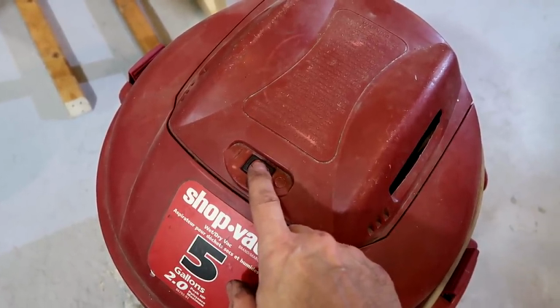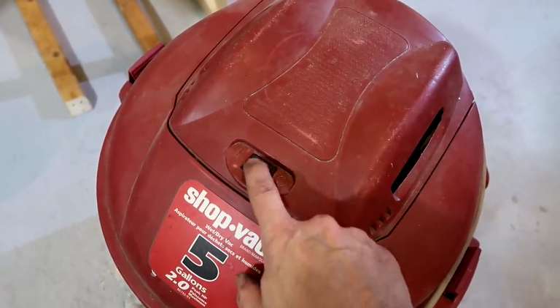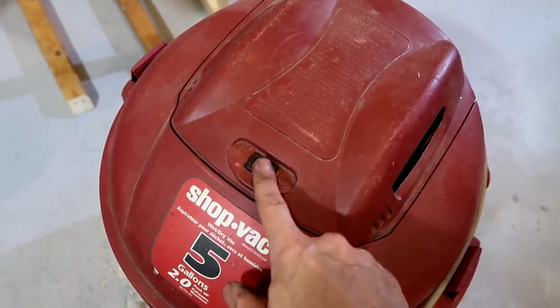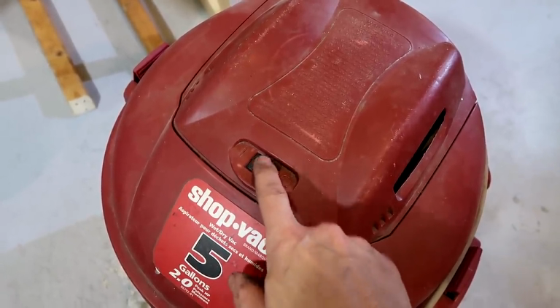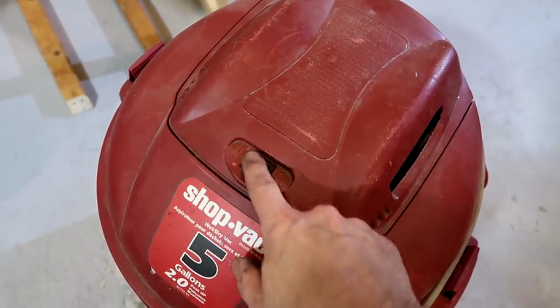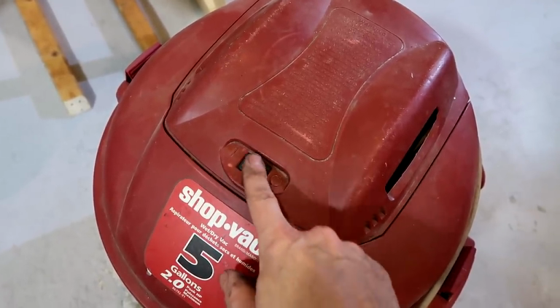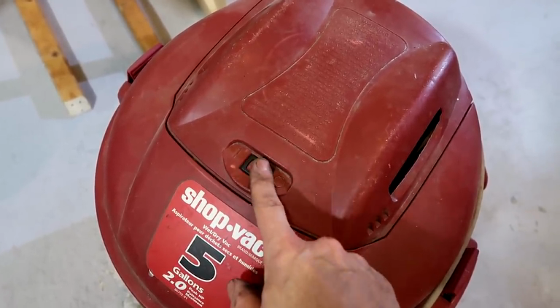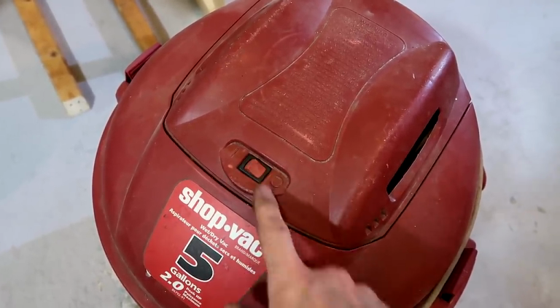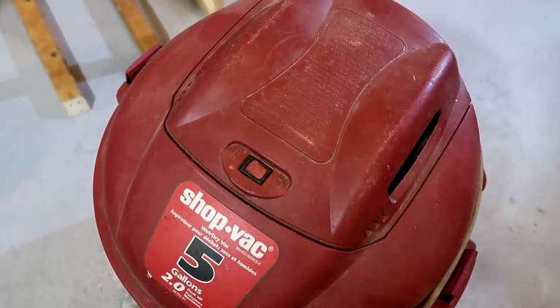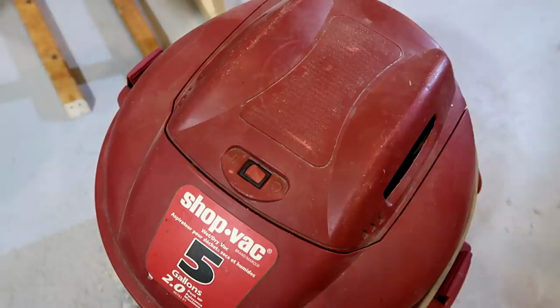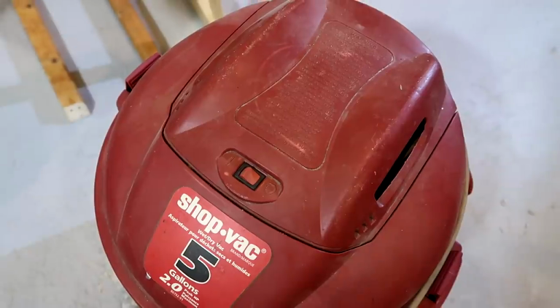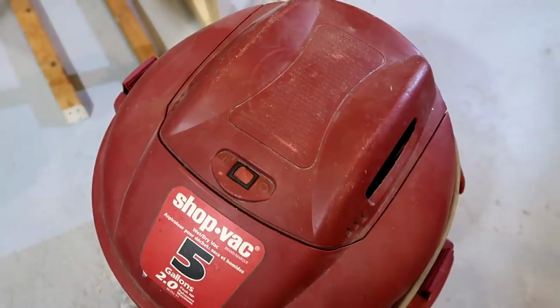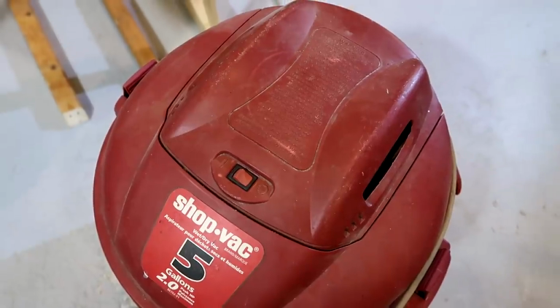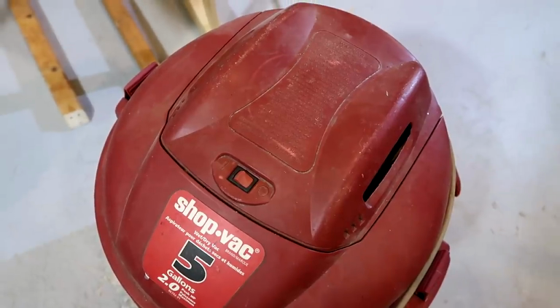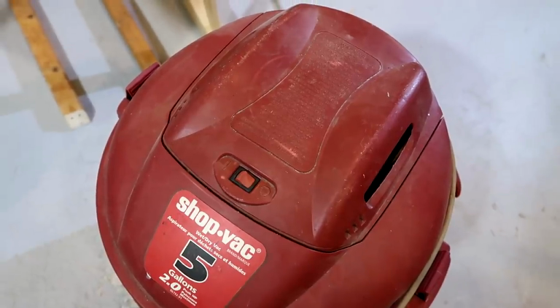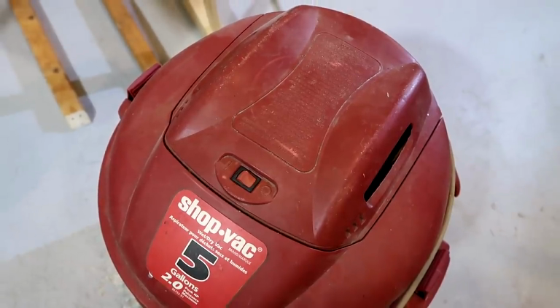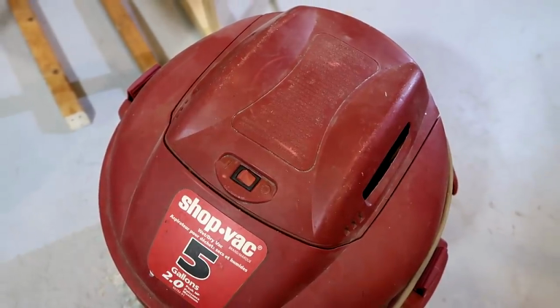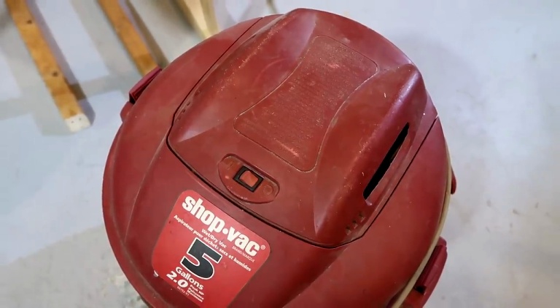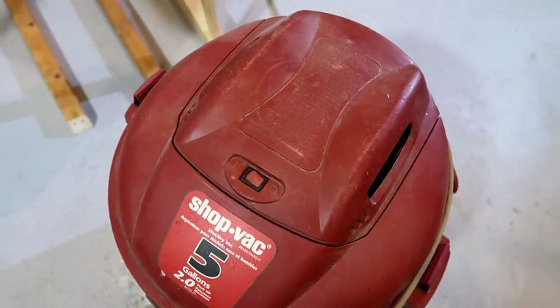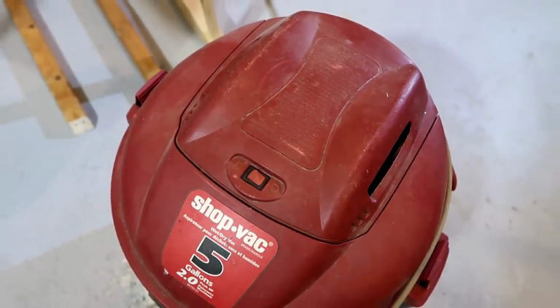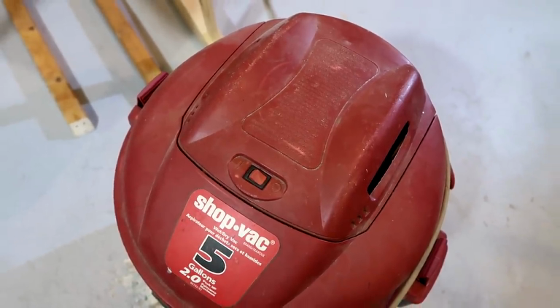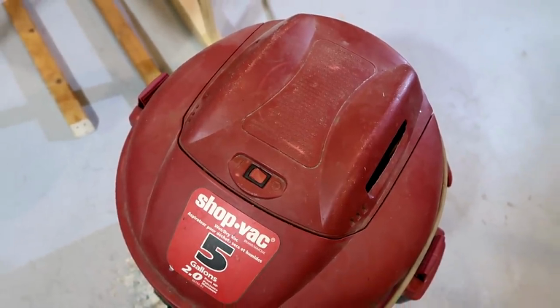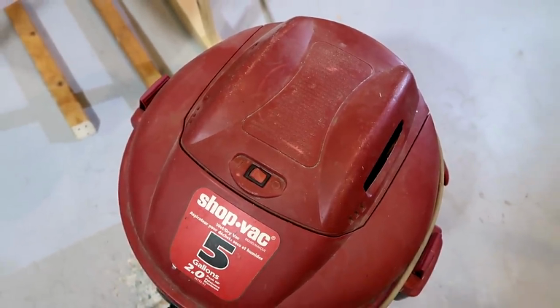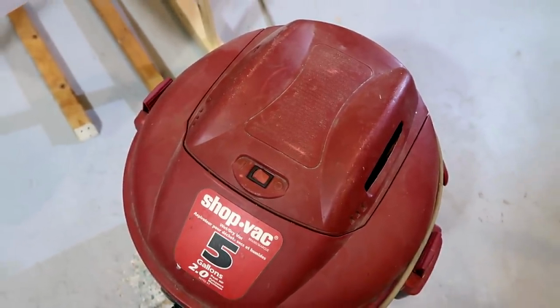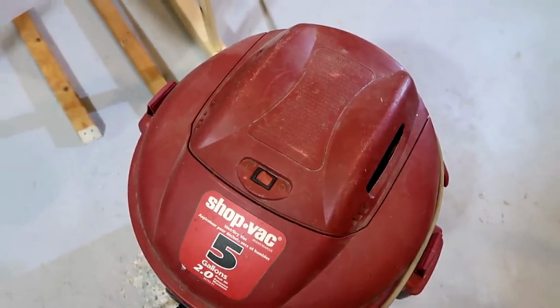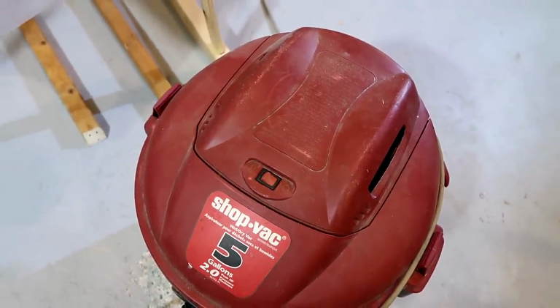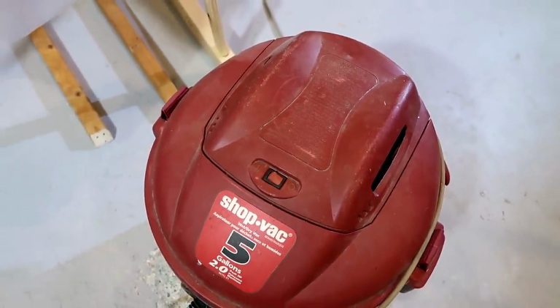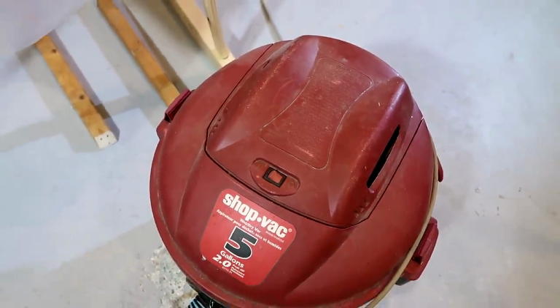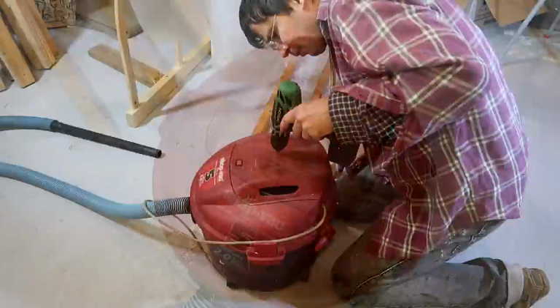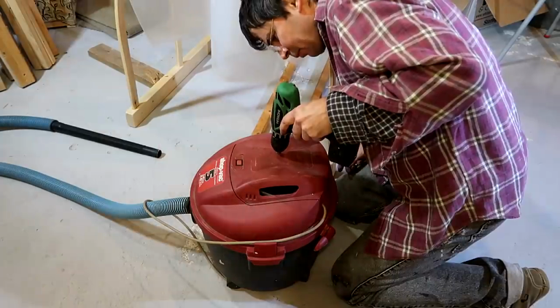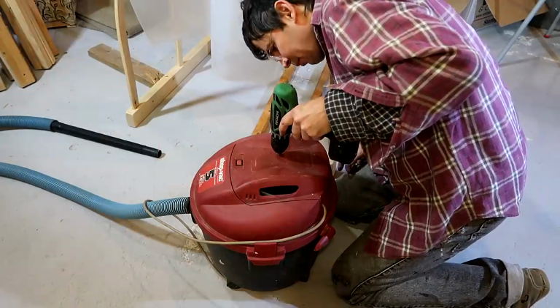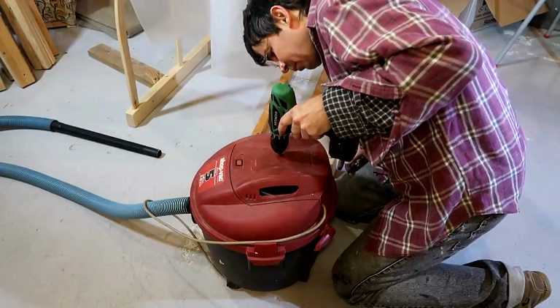Somebody made just the most brilliant comment on the video: don't open it up, just drill a hole above the bearing and oil it that way.